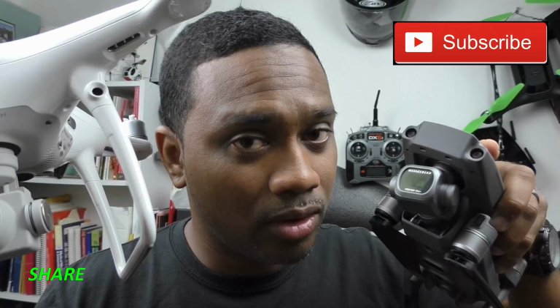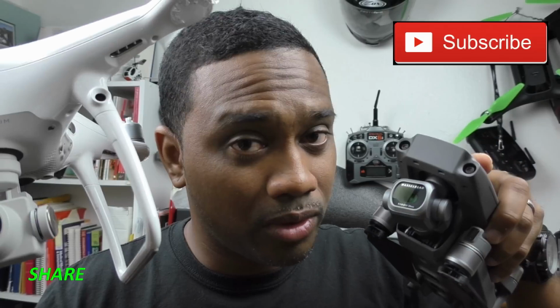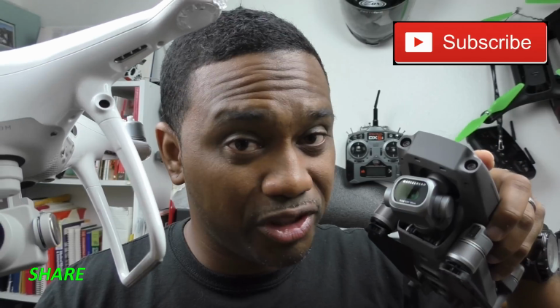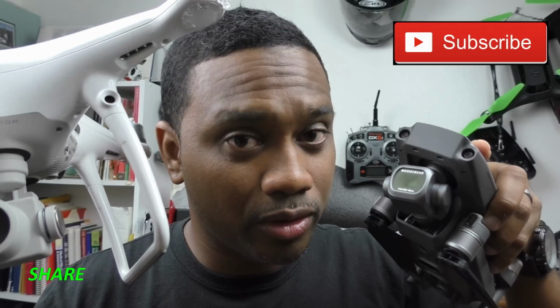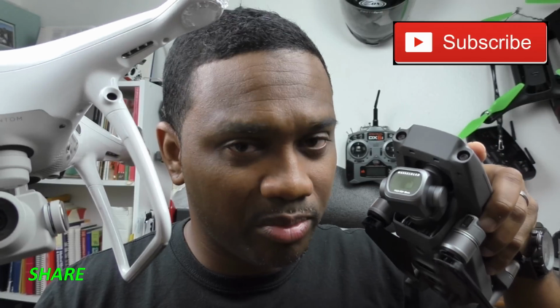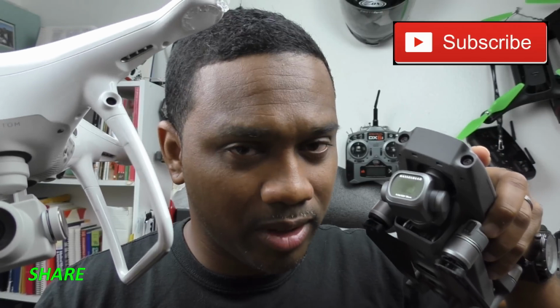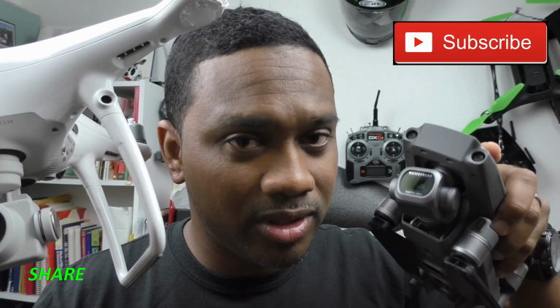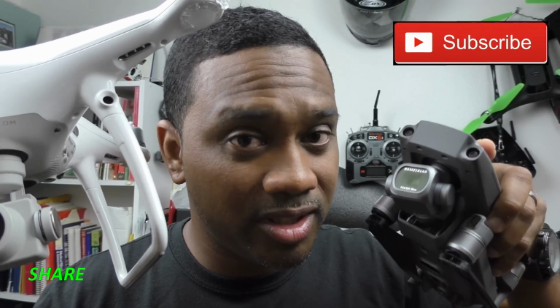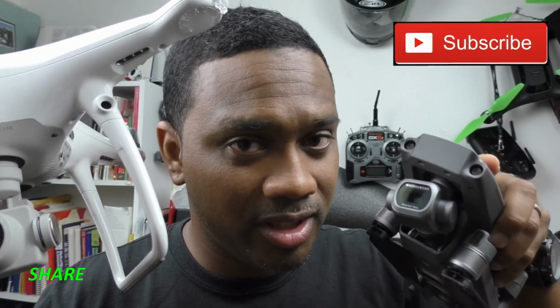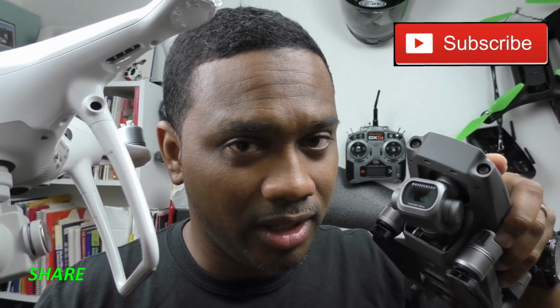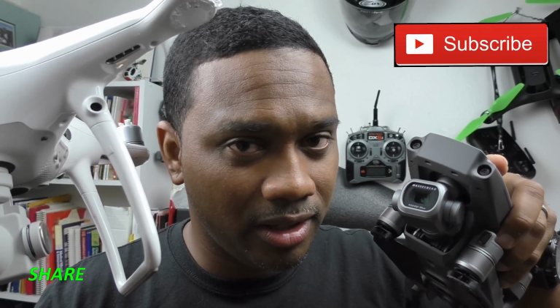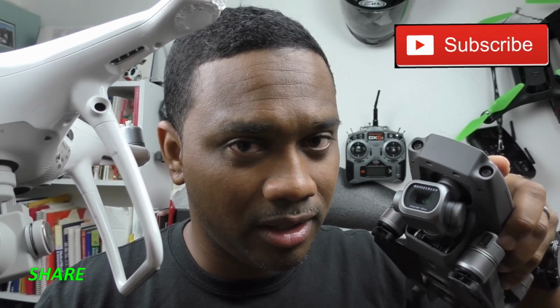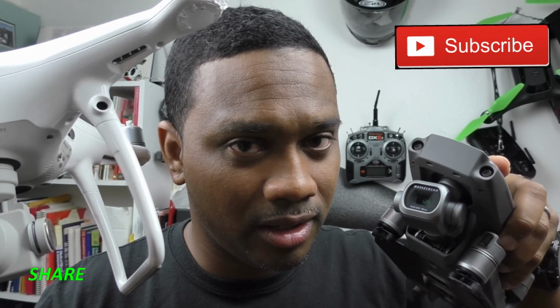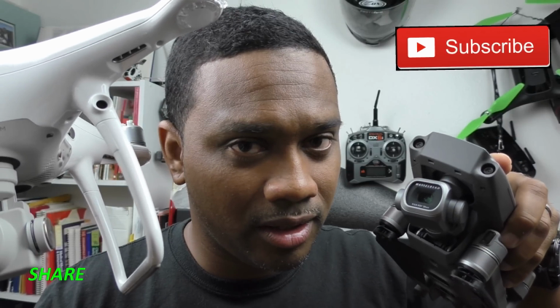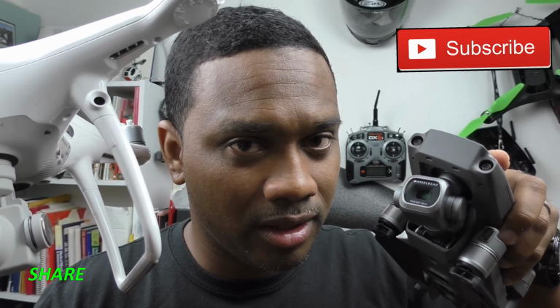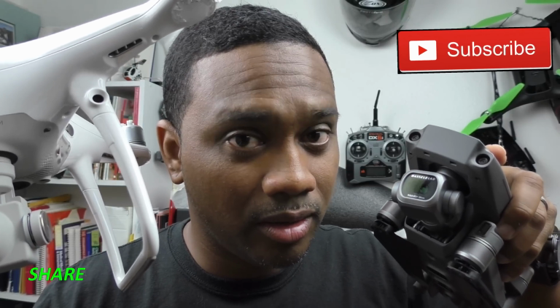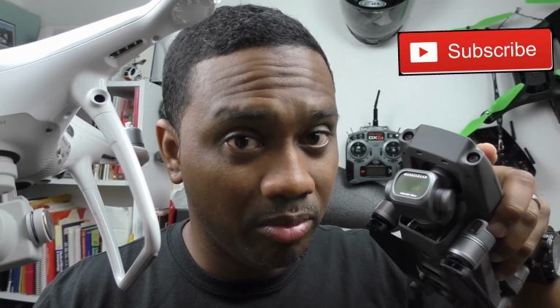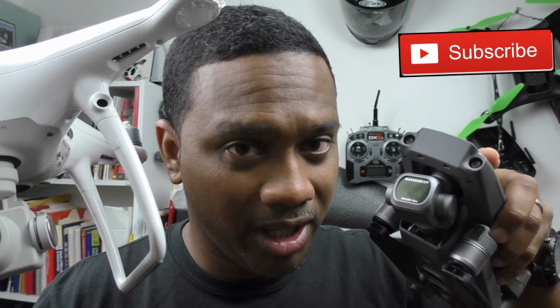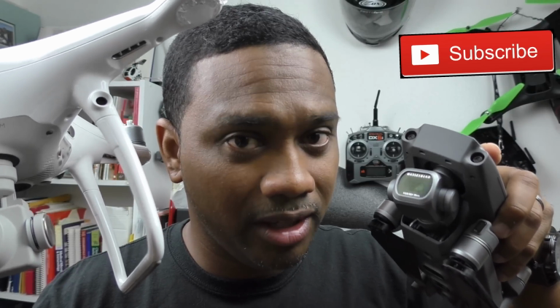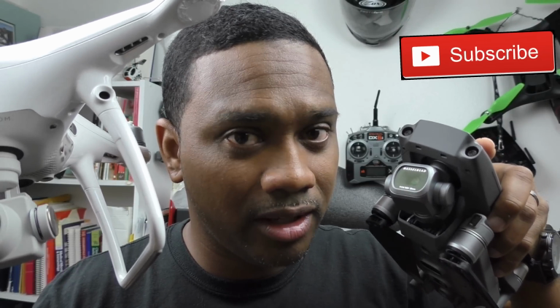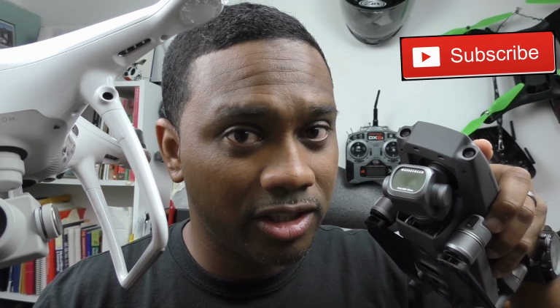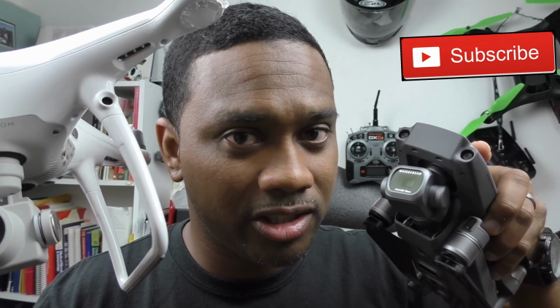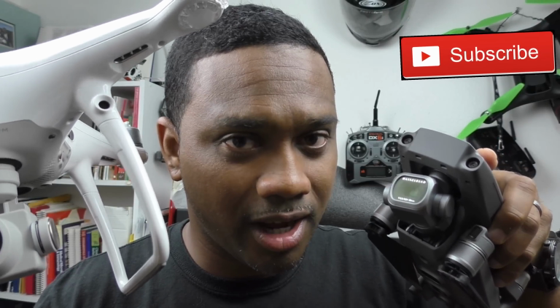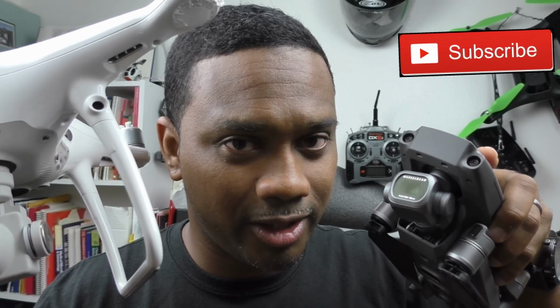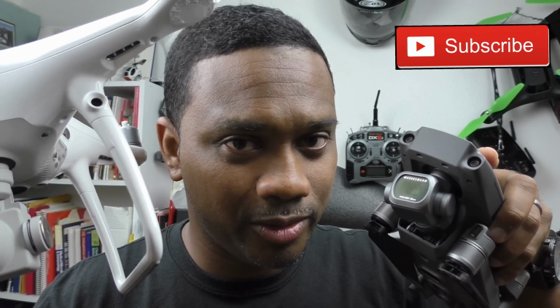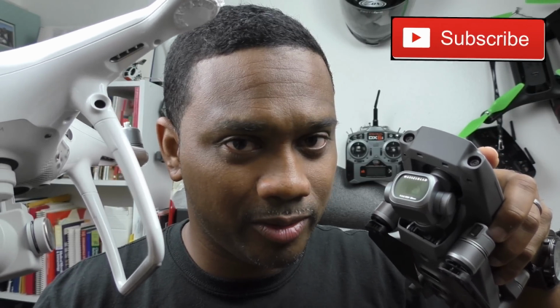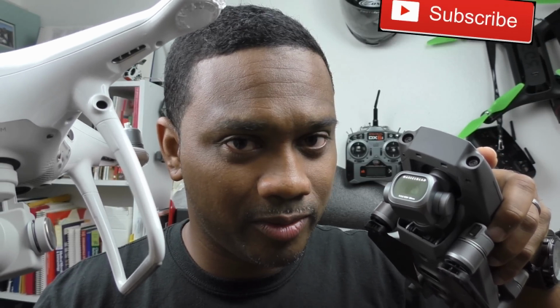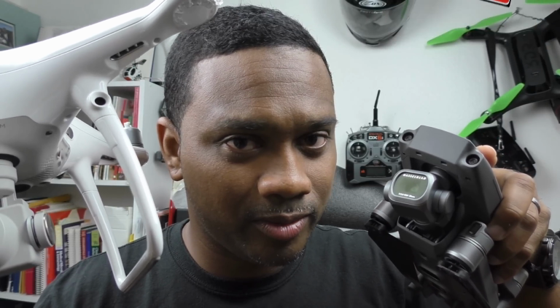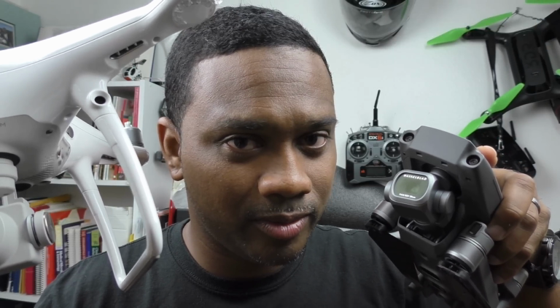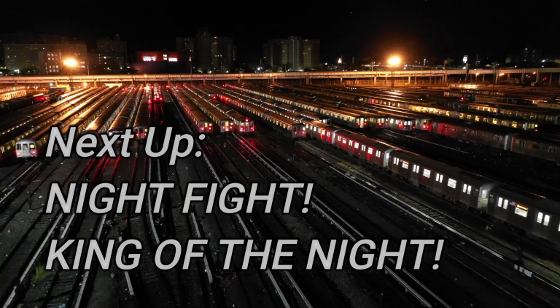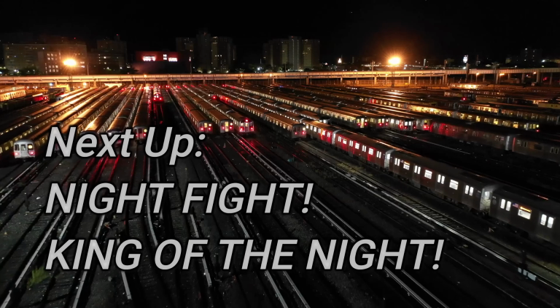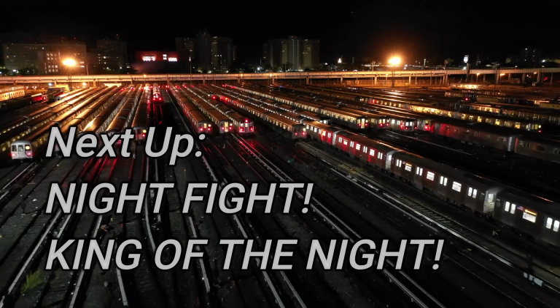And this is when things get really interesting. What you're about to see may shock you.